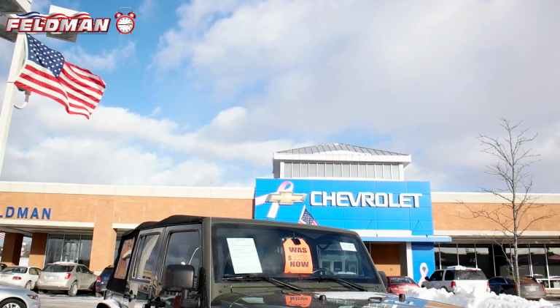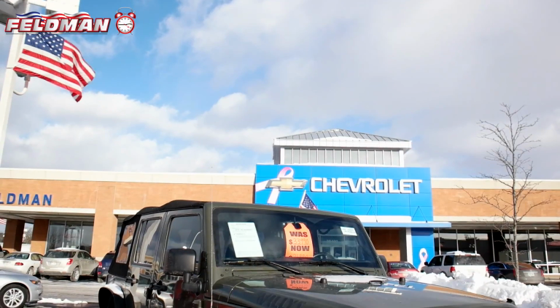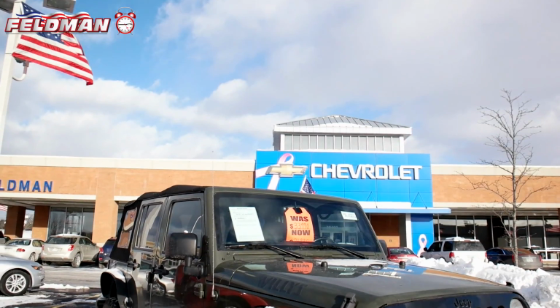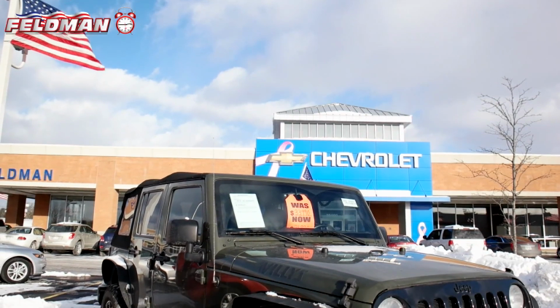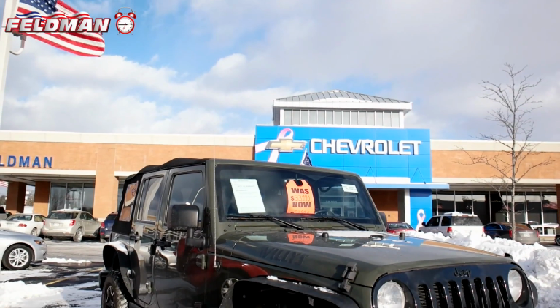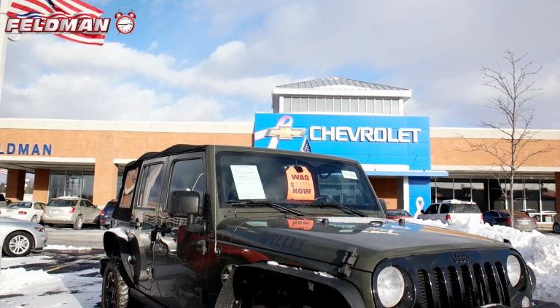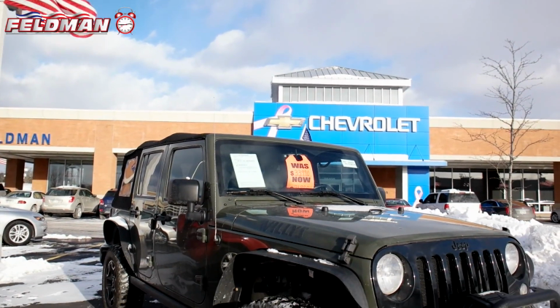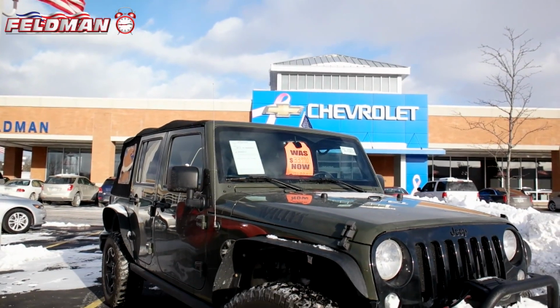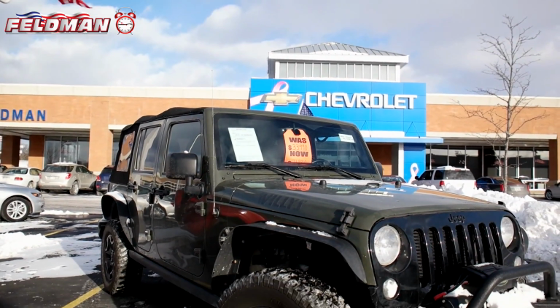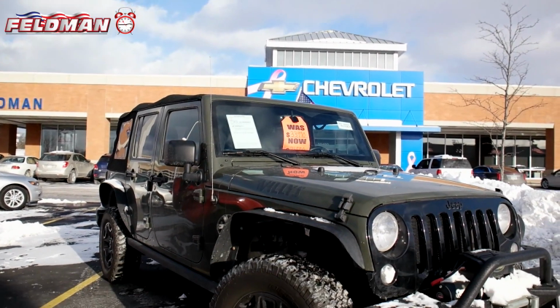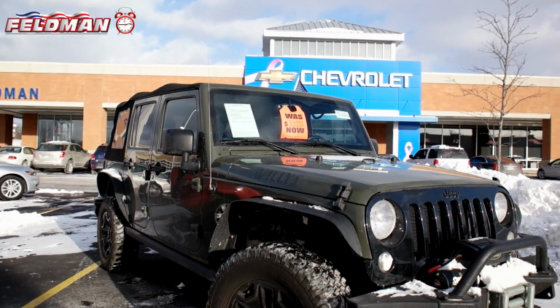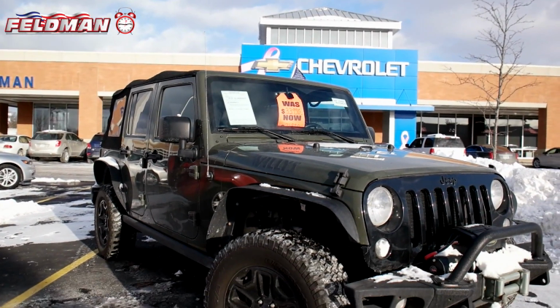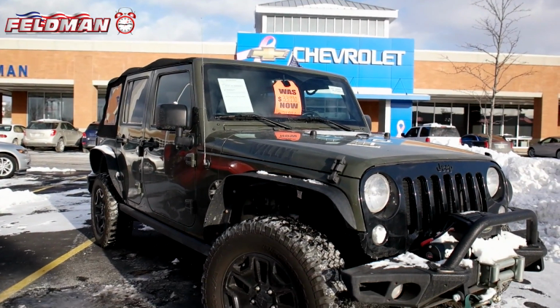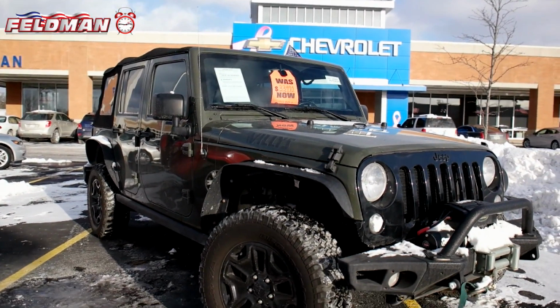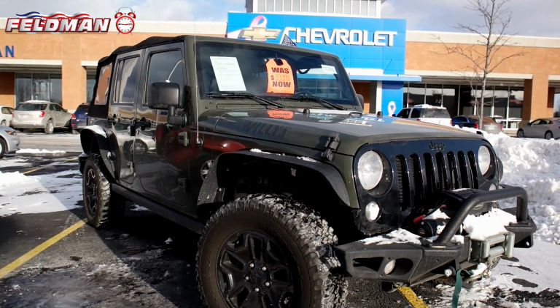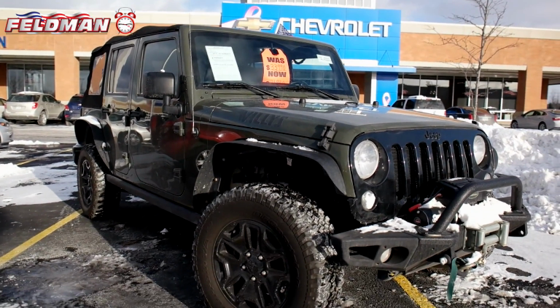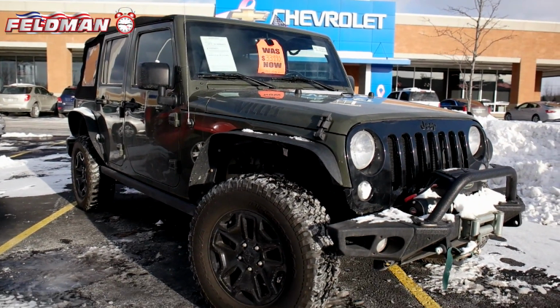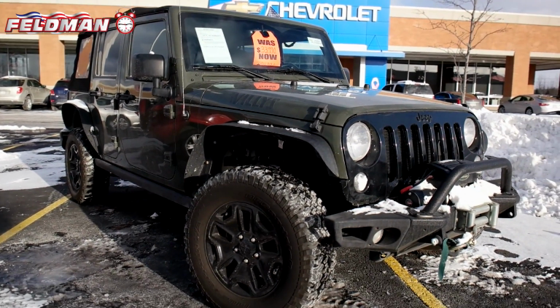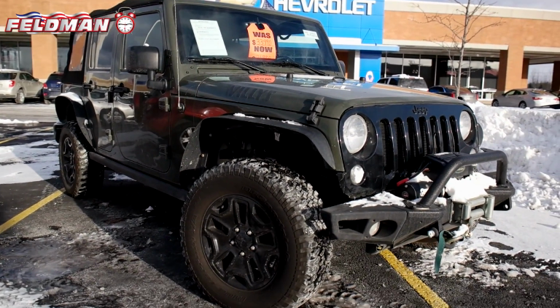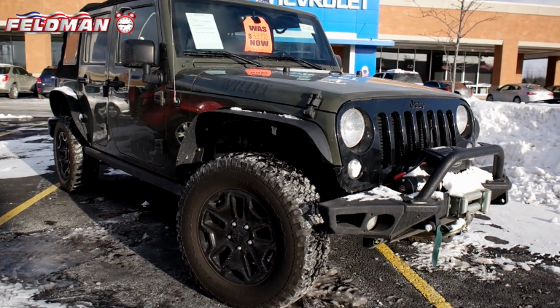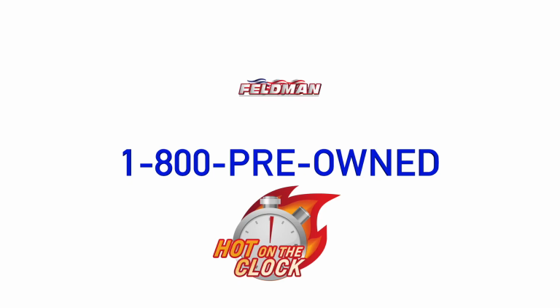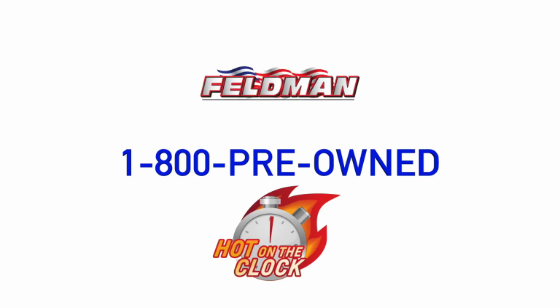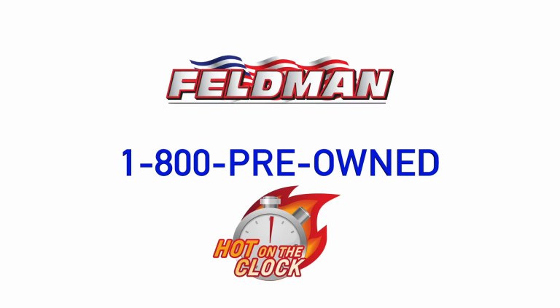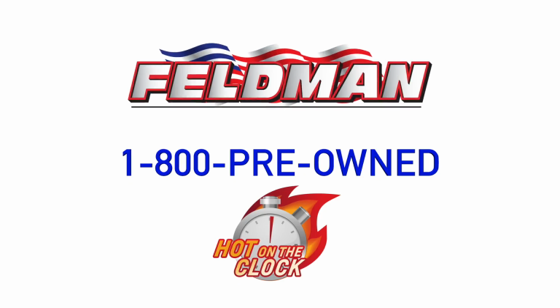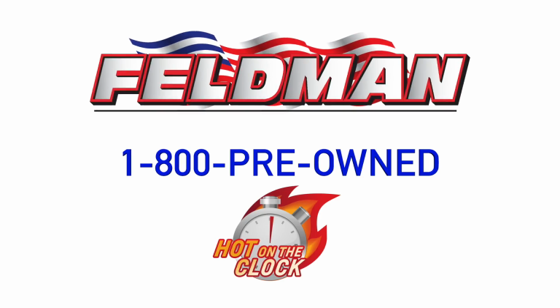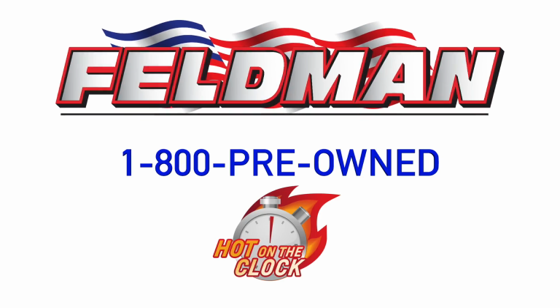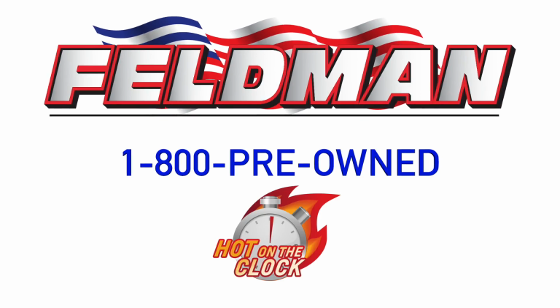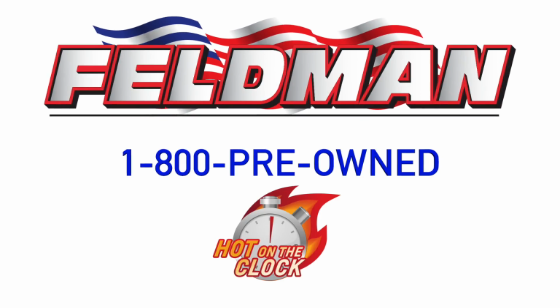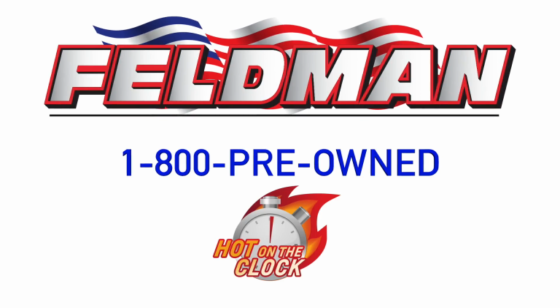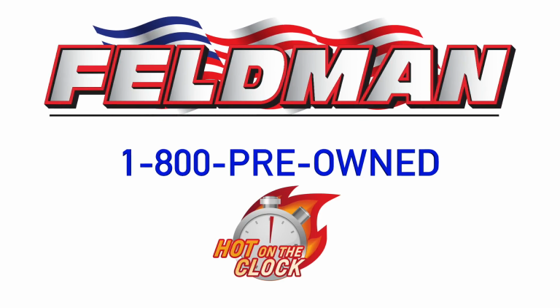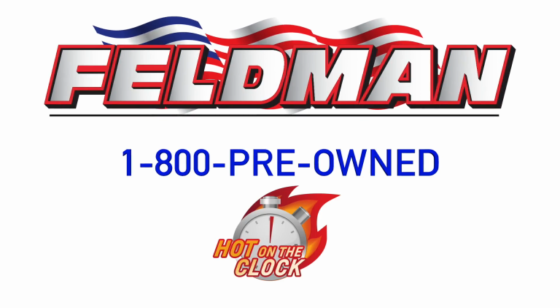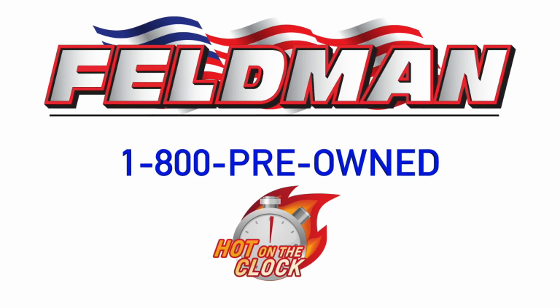That means once it's gone, it's gone. So don't wait. Call 1-800-PREOWNED NOW.